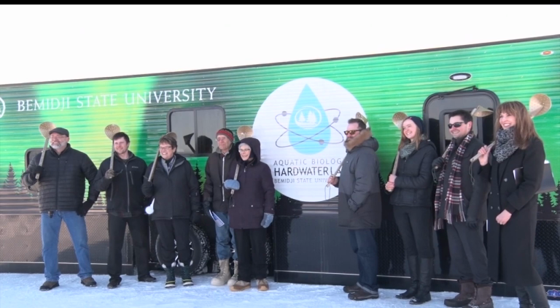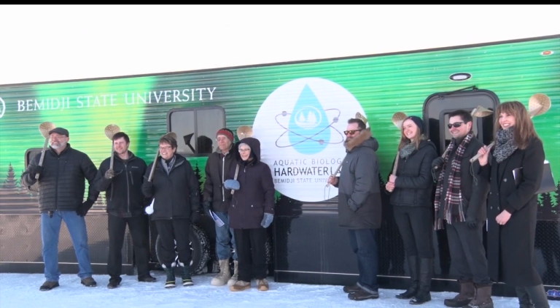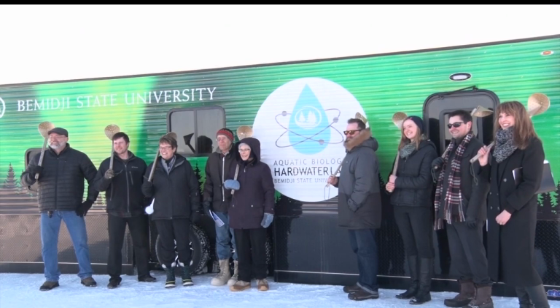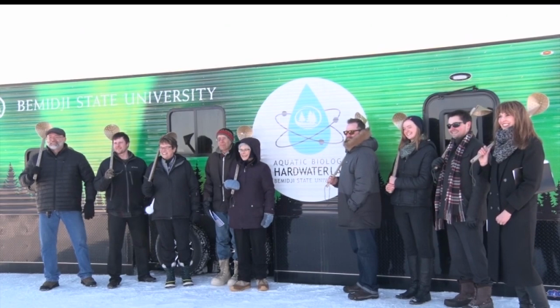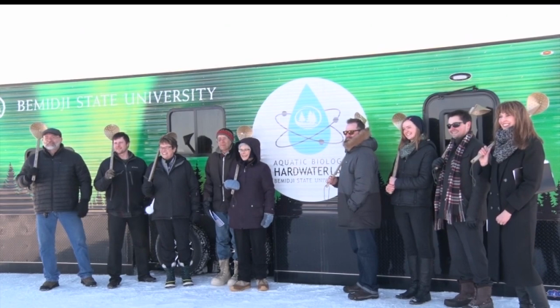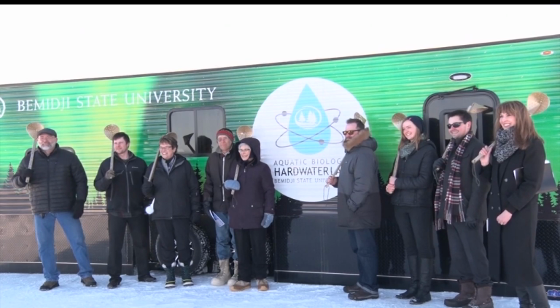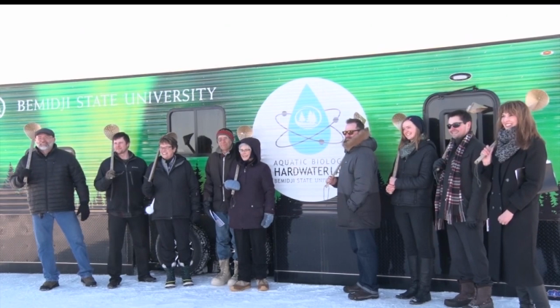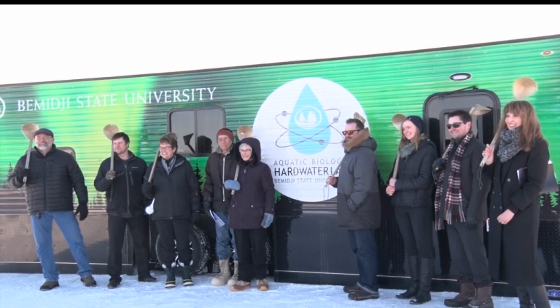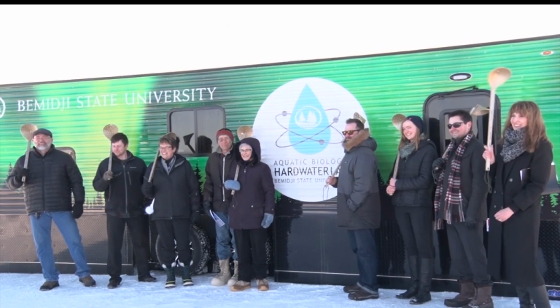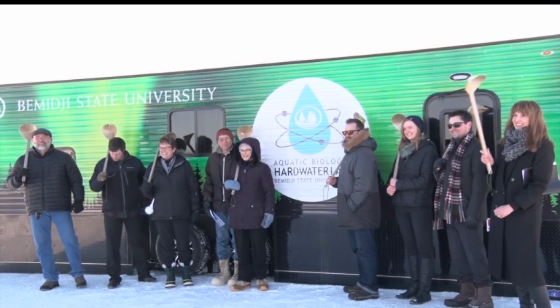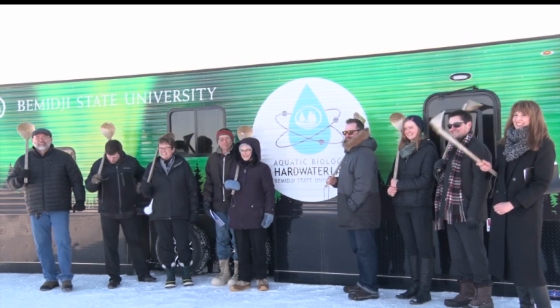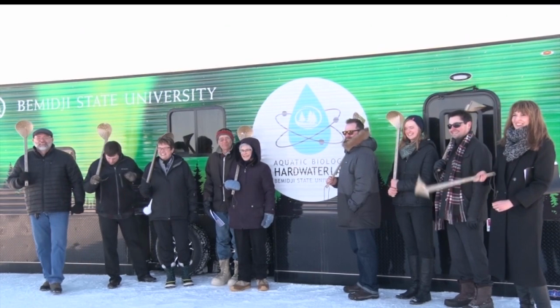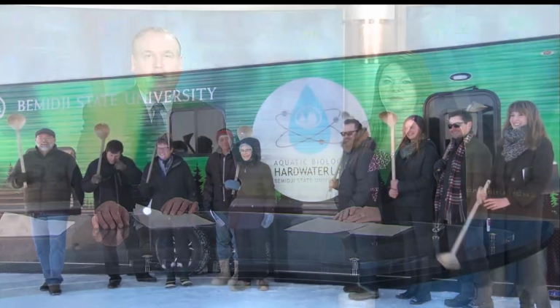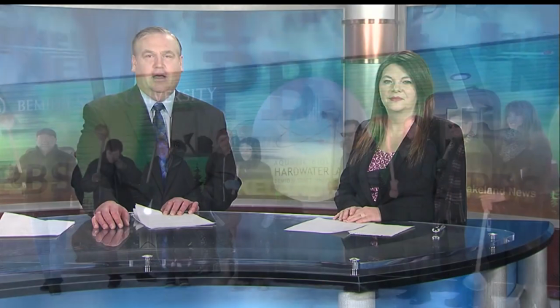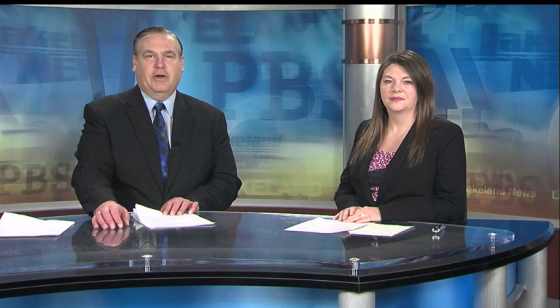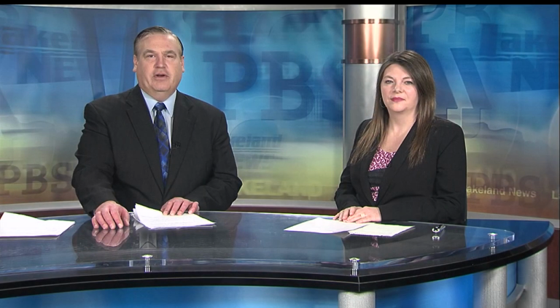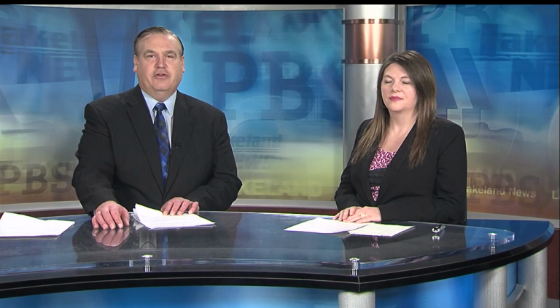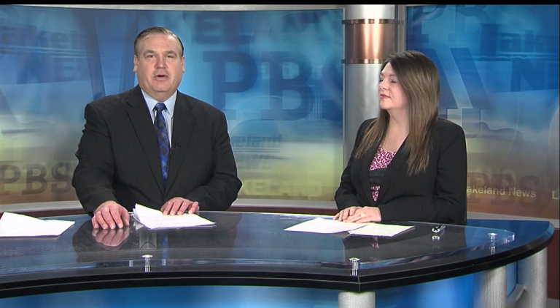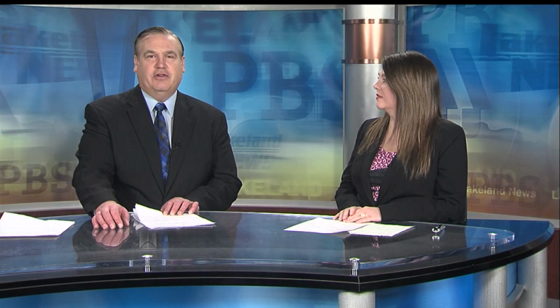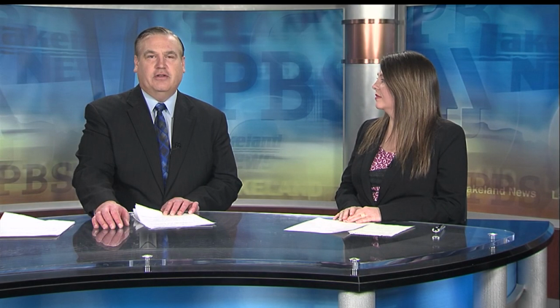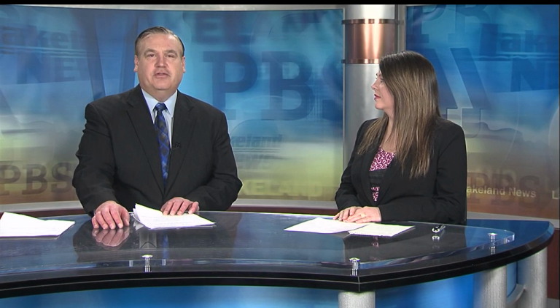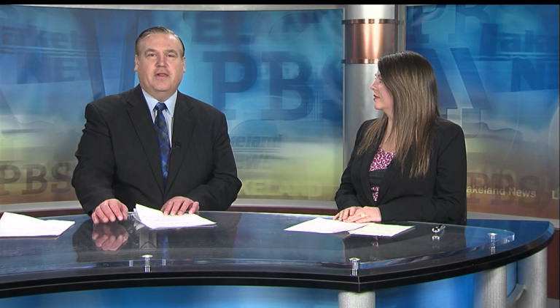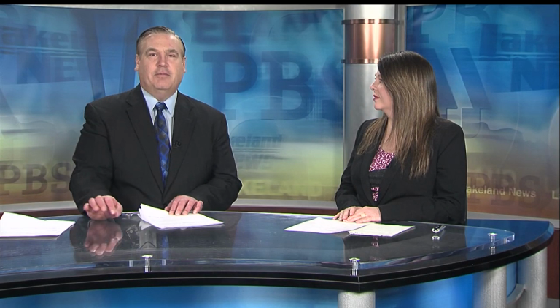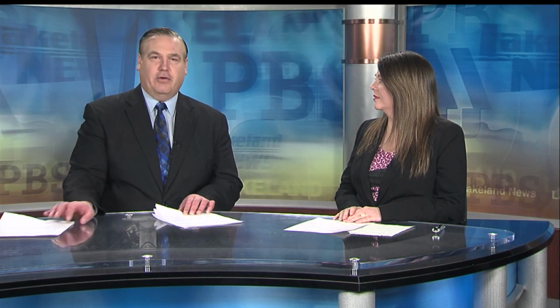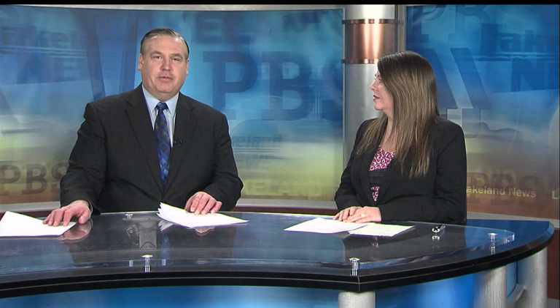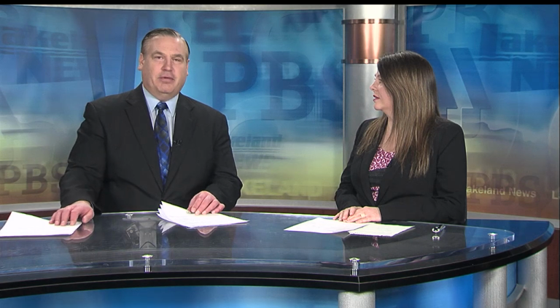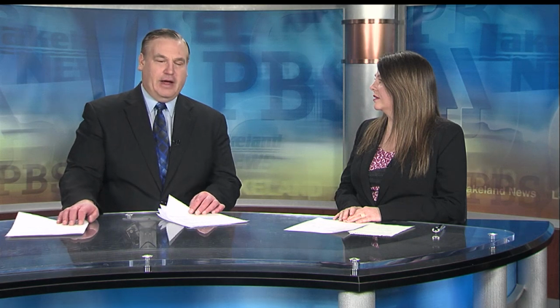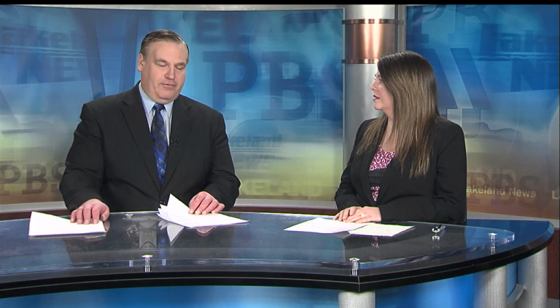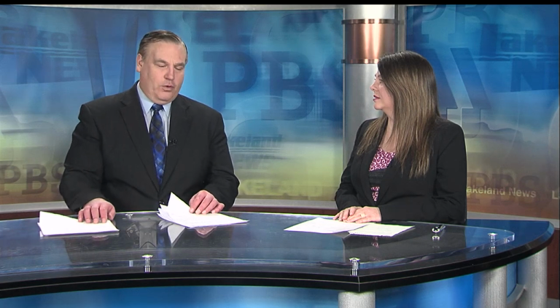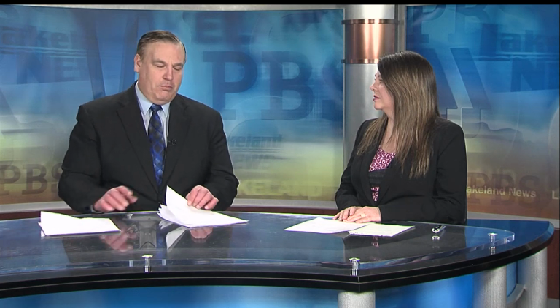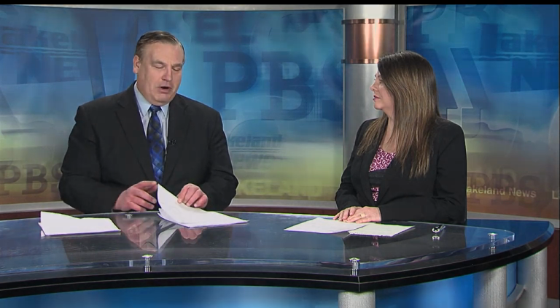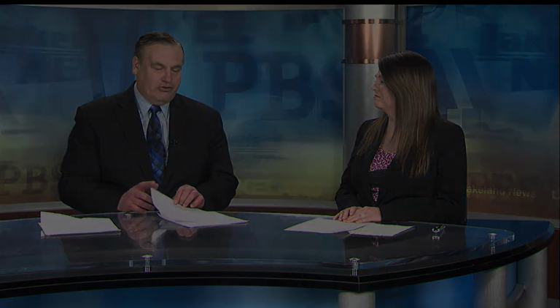Reporting in Bemidji, Sherelle Moore, Lakeland News. A big research project using the lab is already being planned for March.